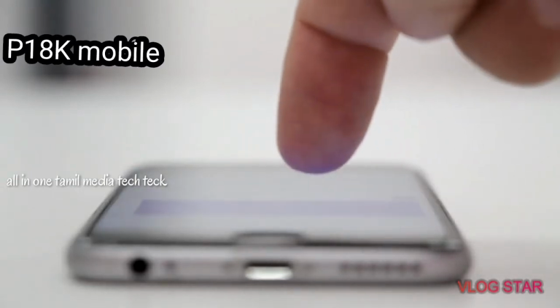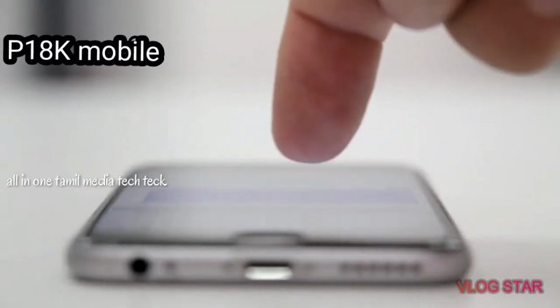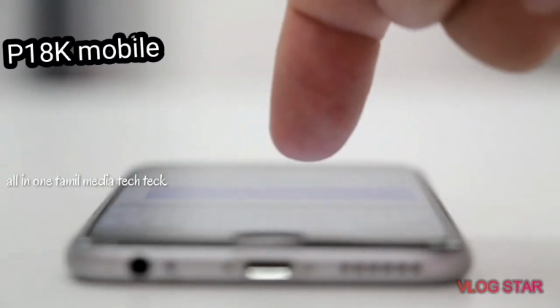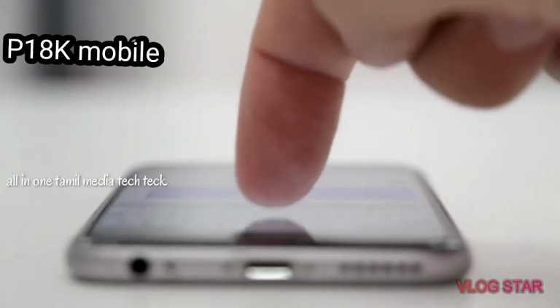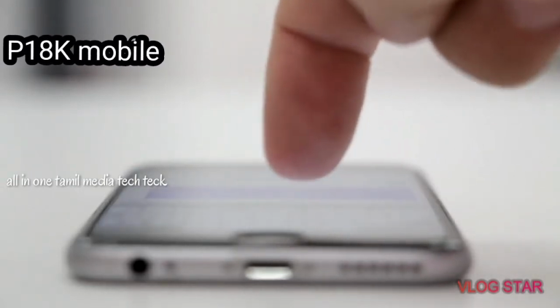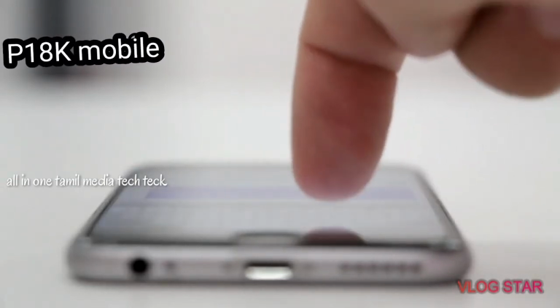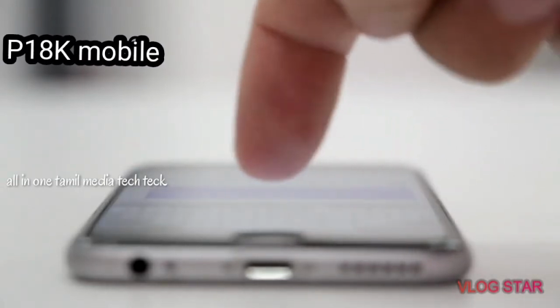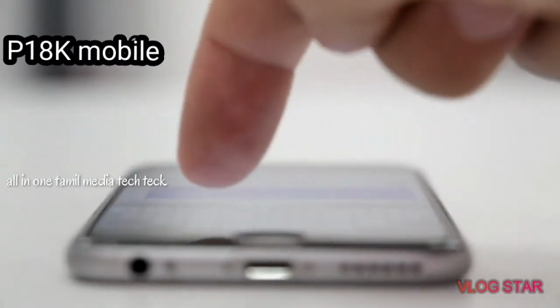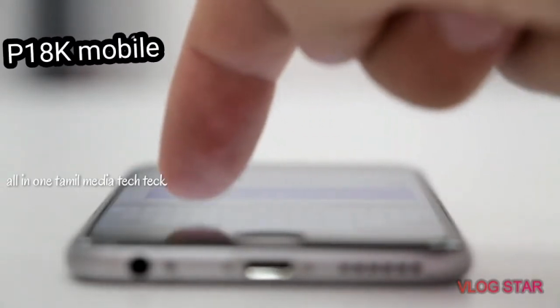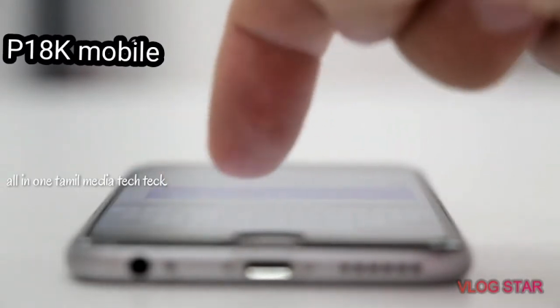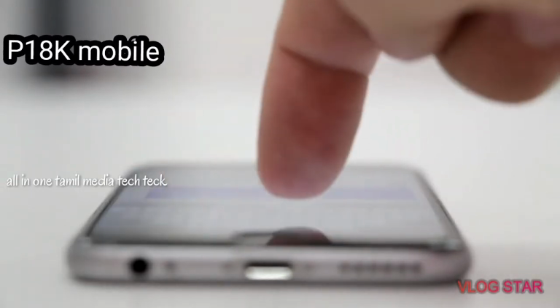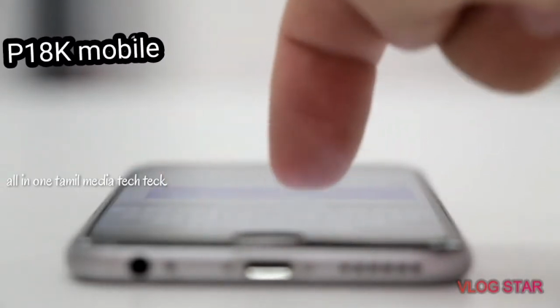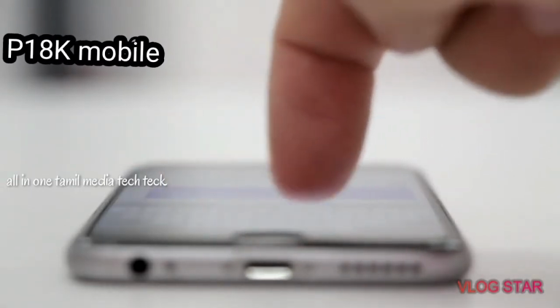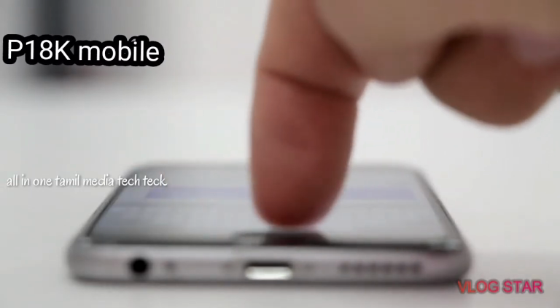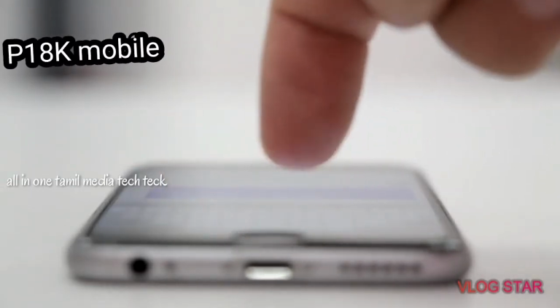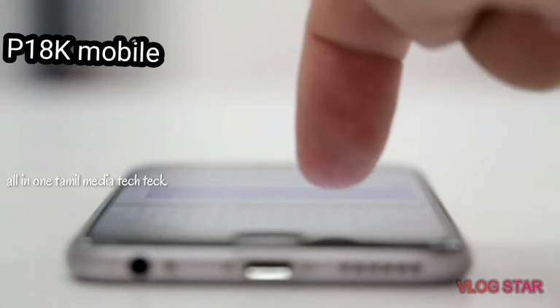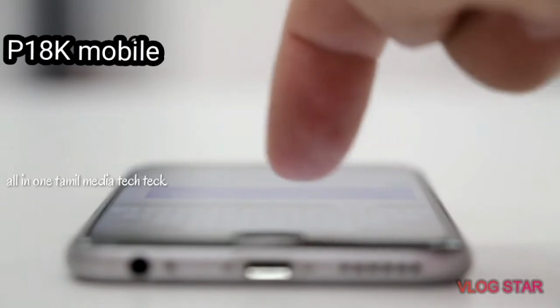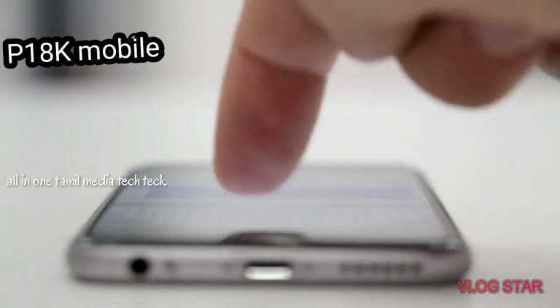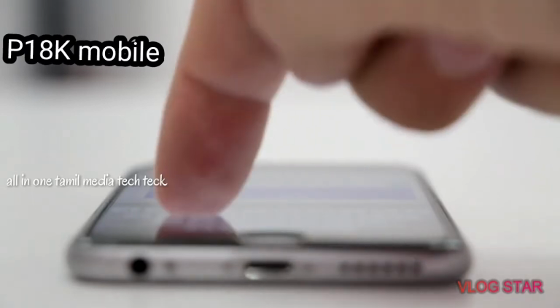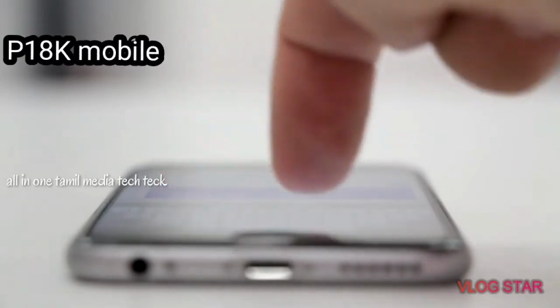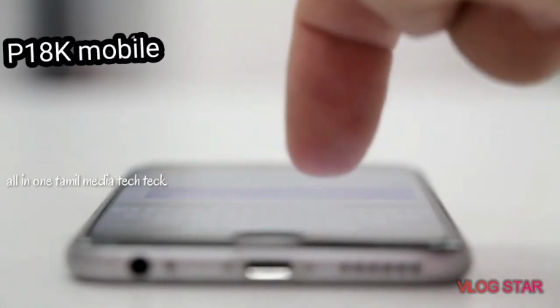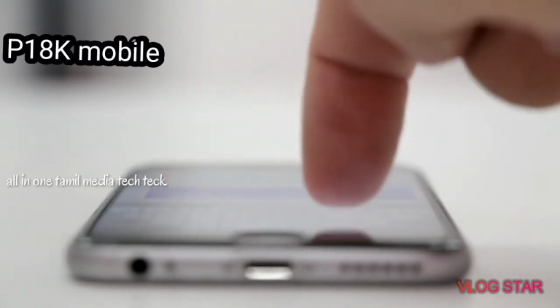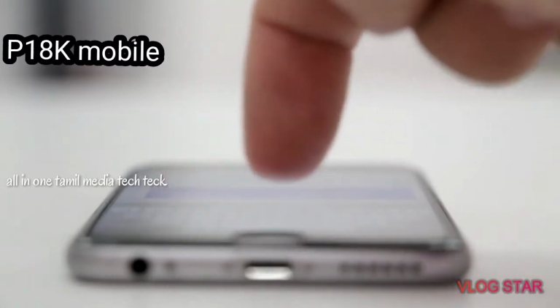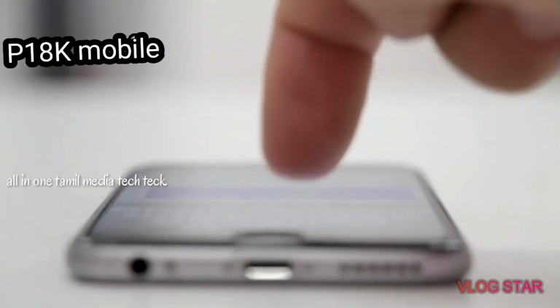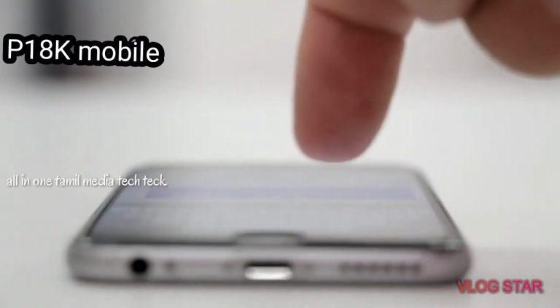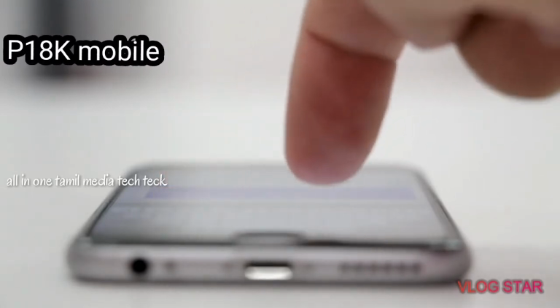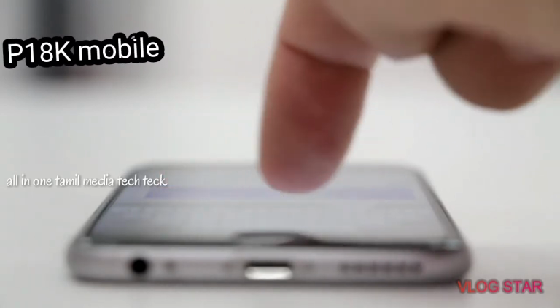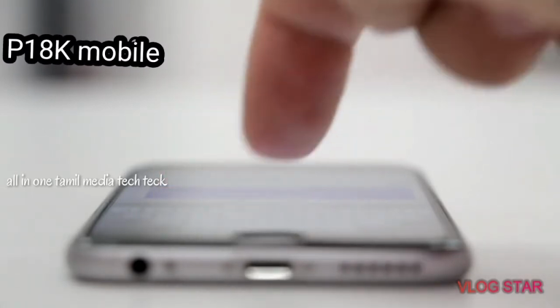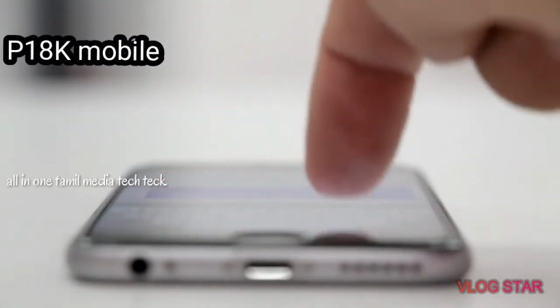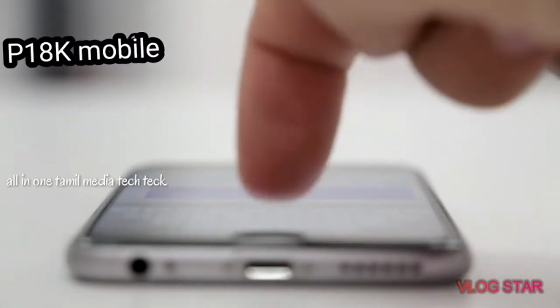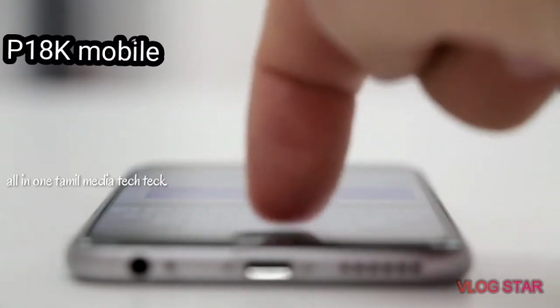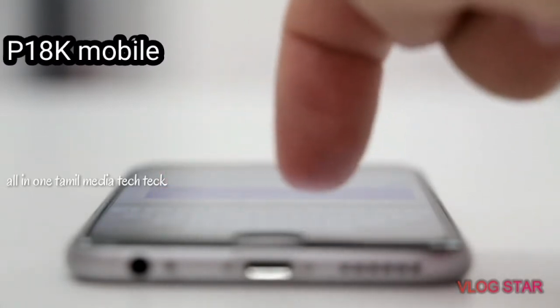Hello everyone, I am going to review the mobile device. You can see the mobile device, so you can review the mobile device.